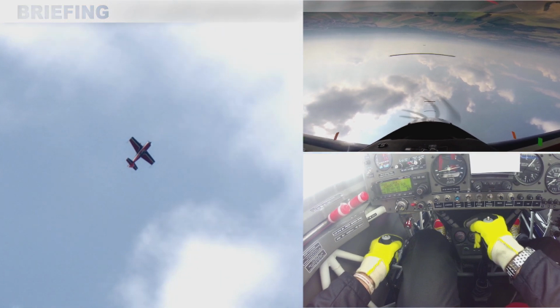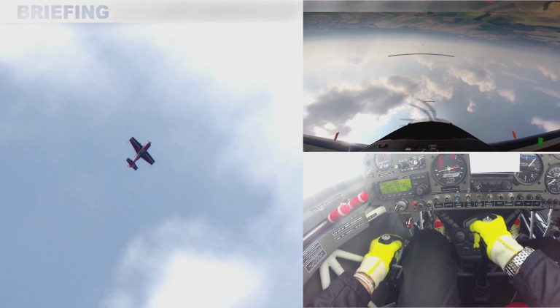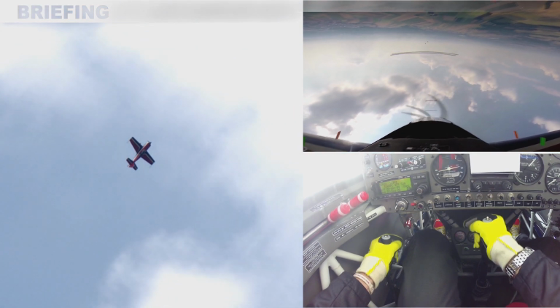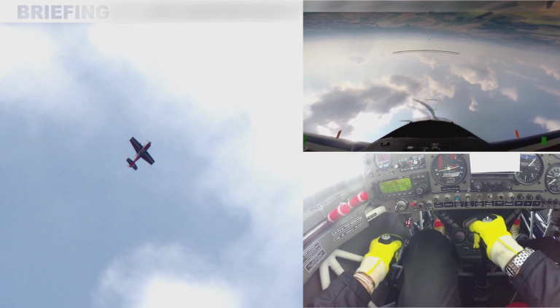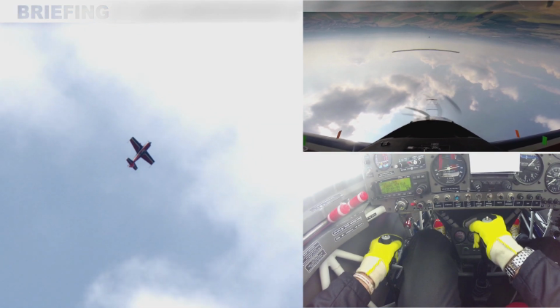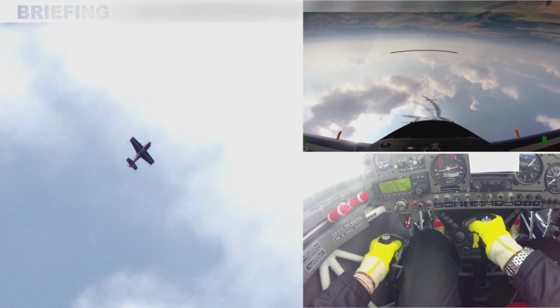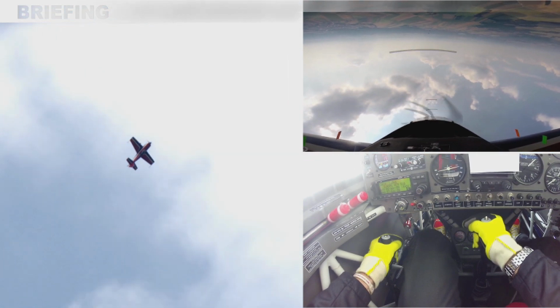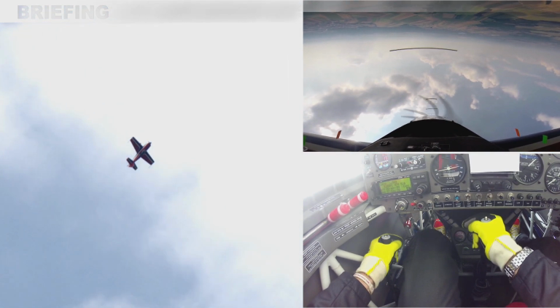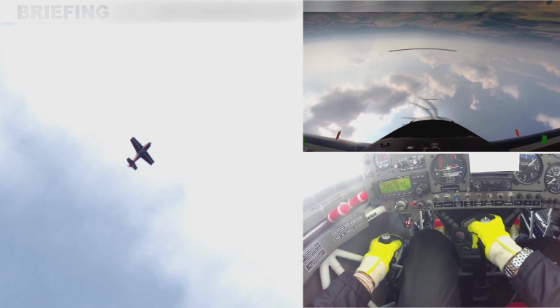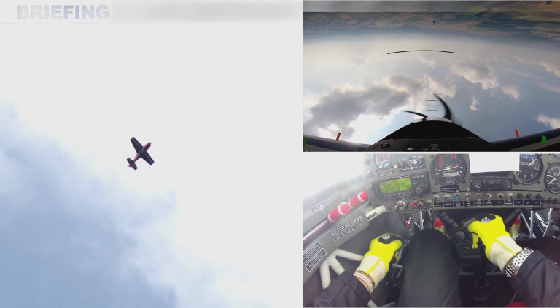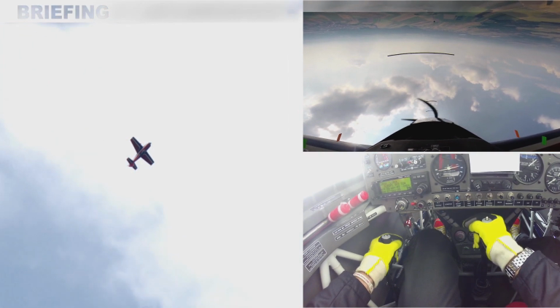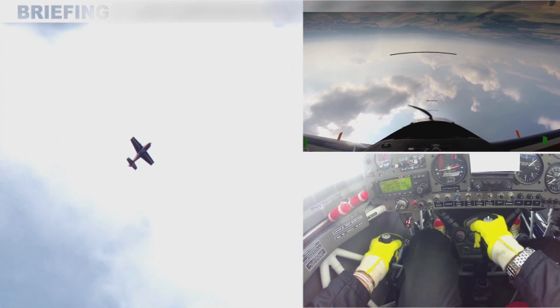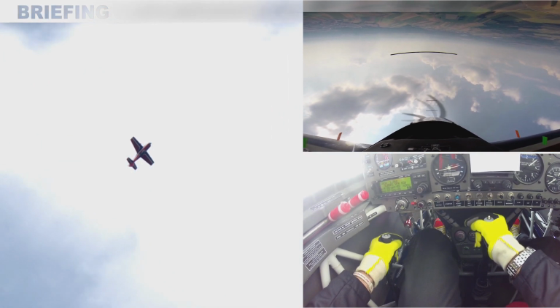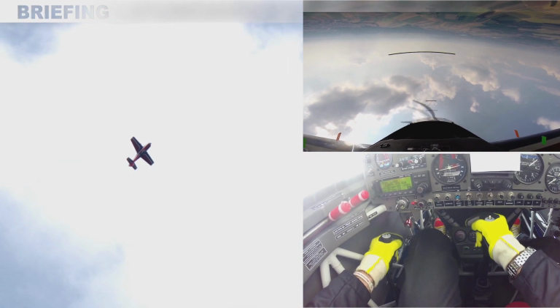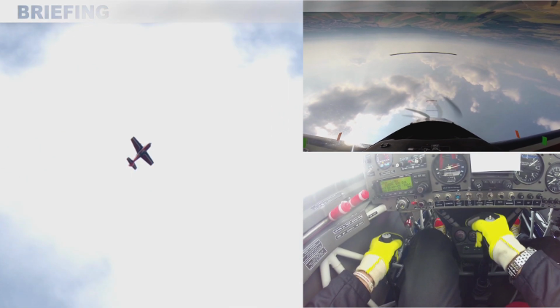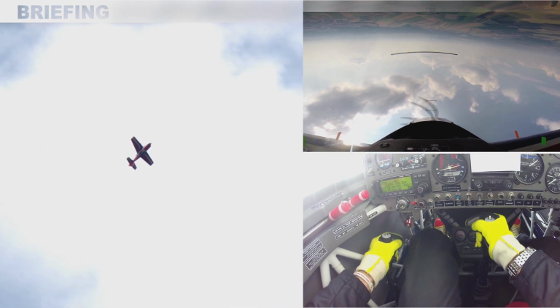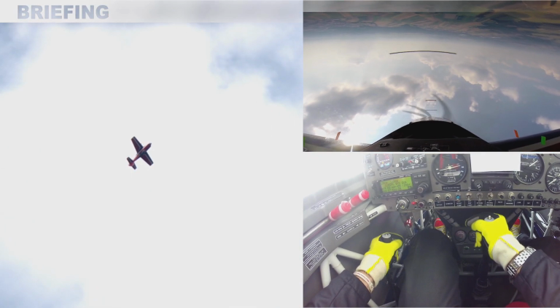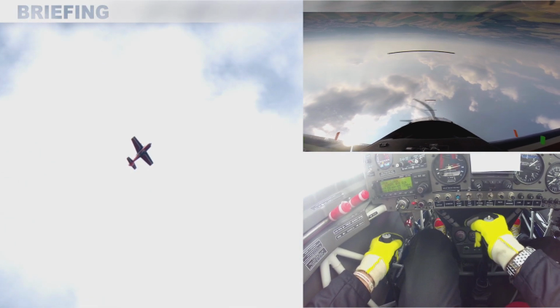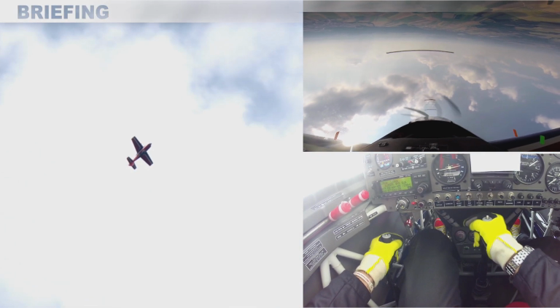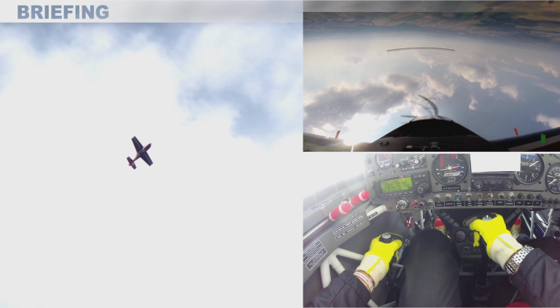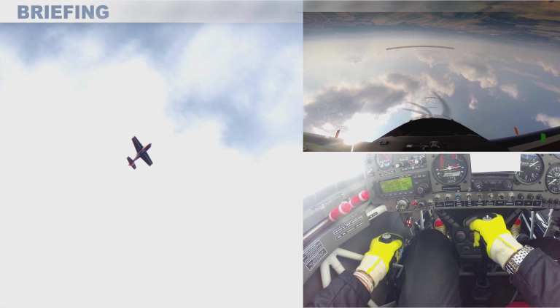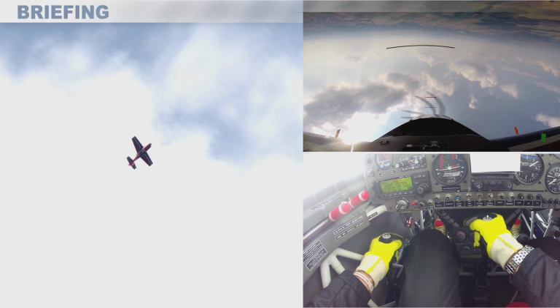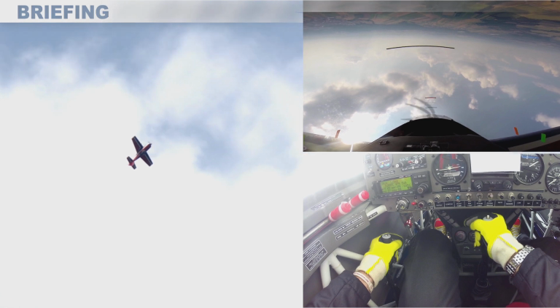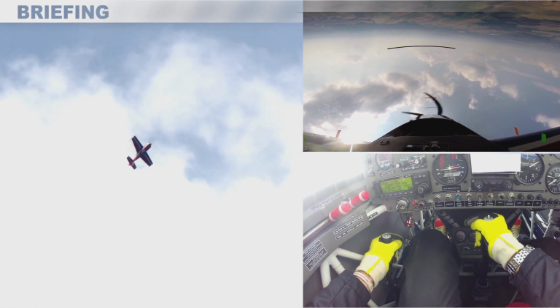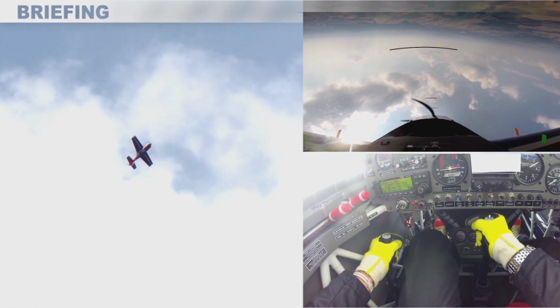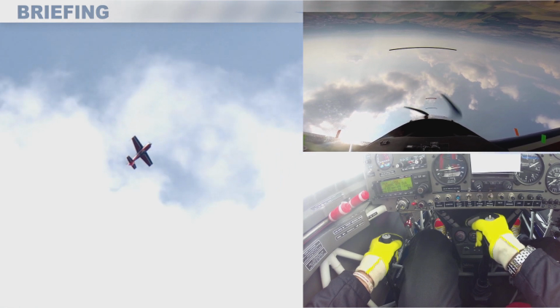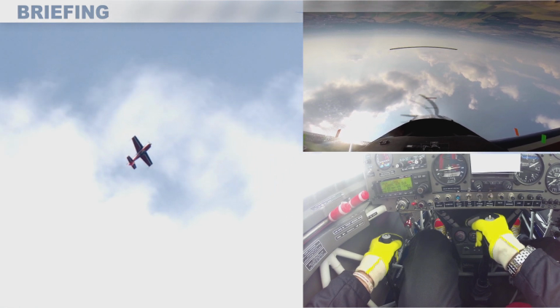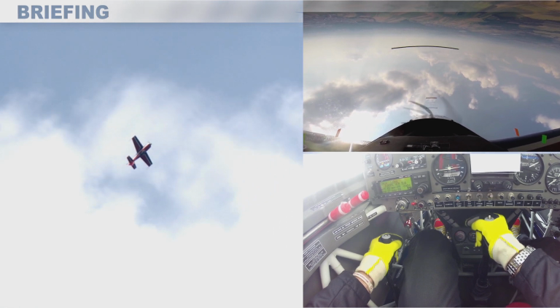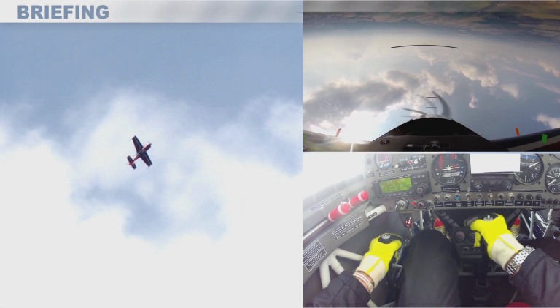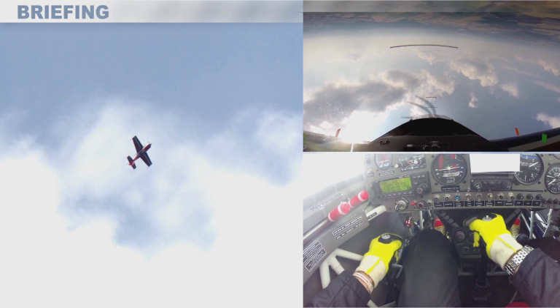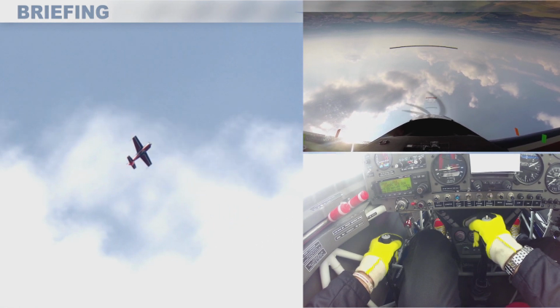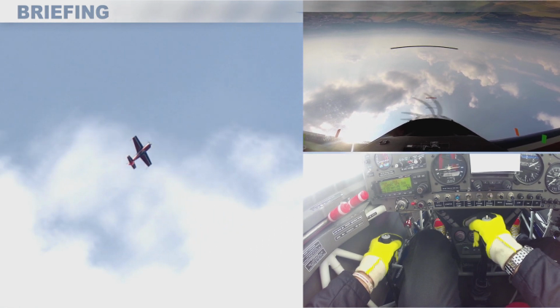I can validate the correct attitude by also checking my sighting device.